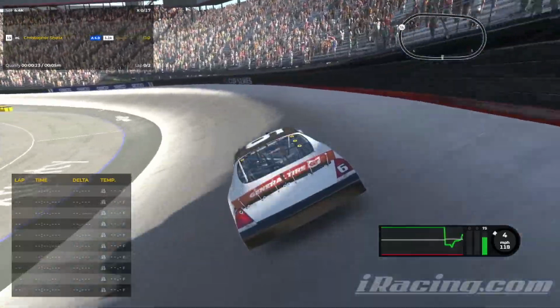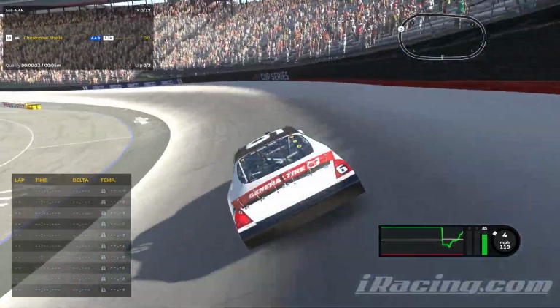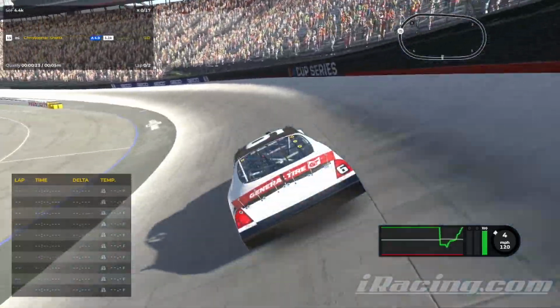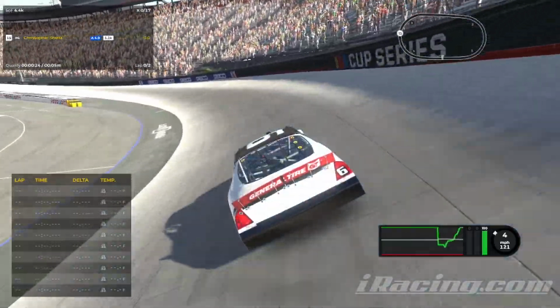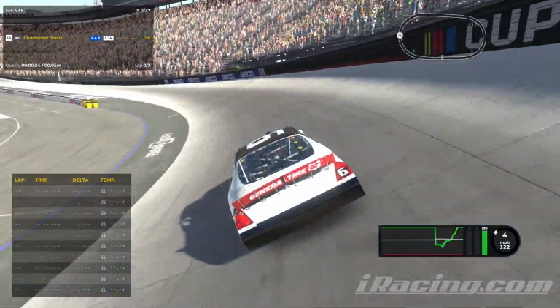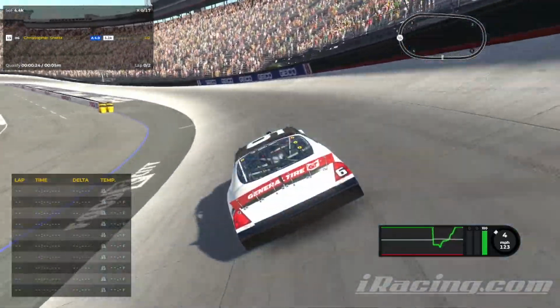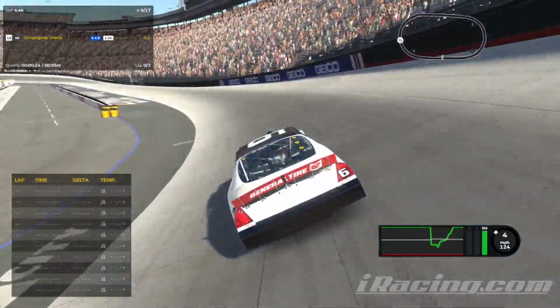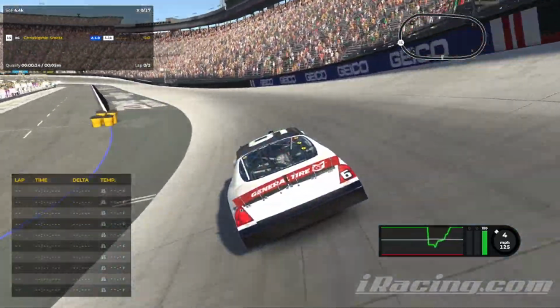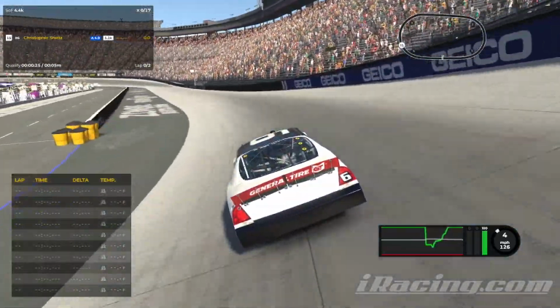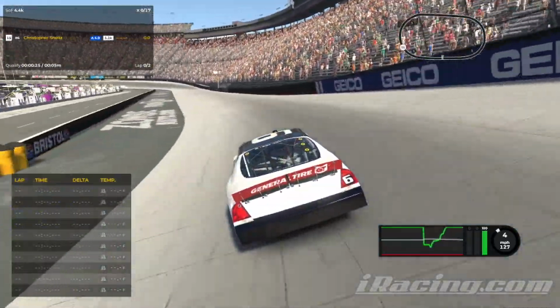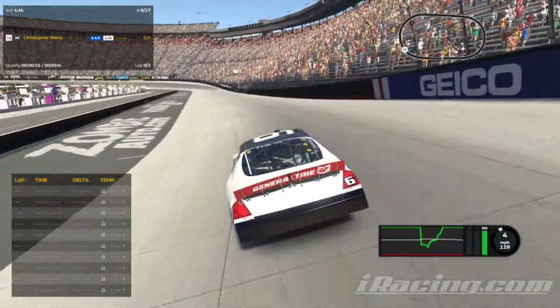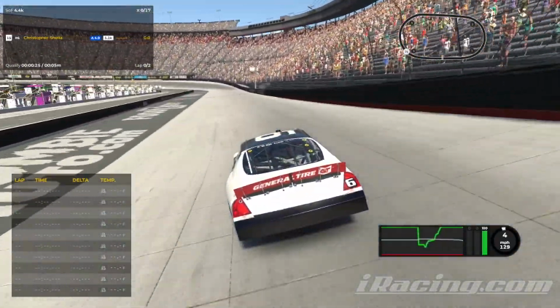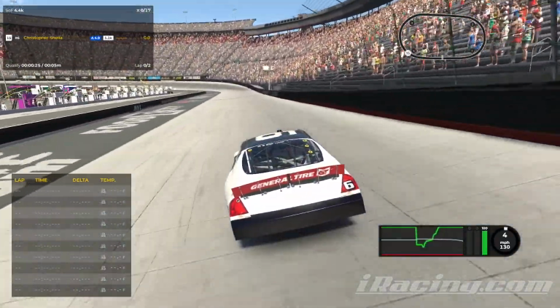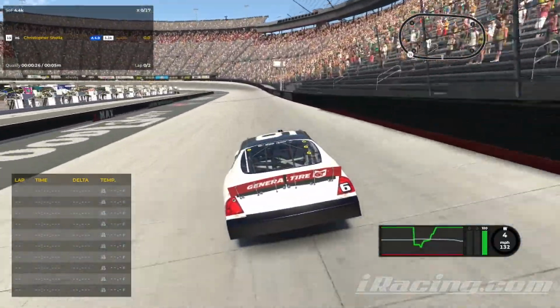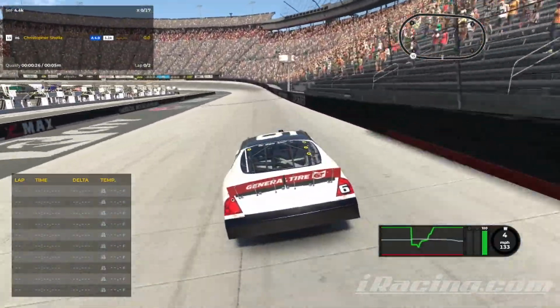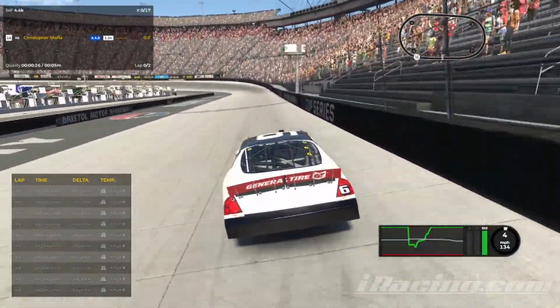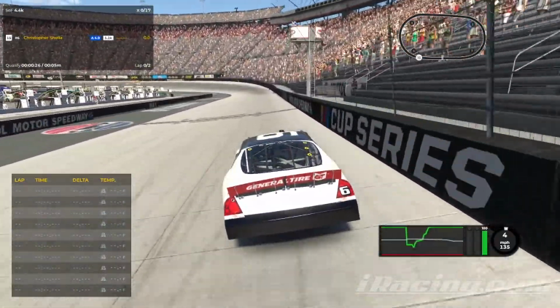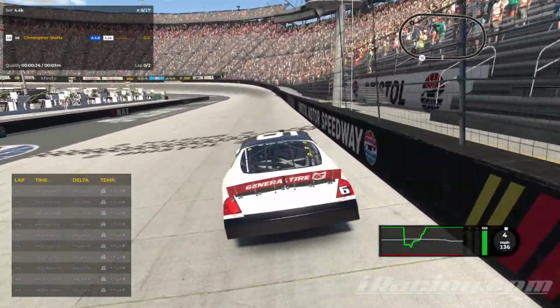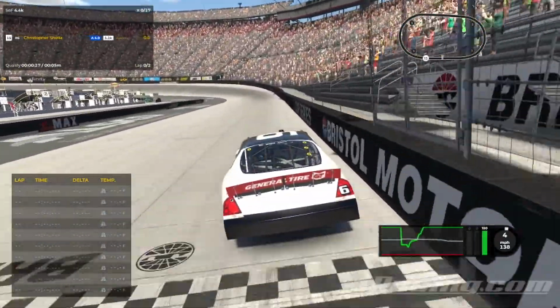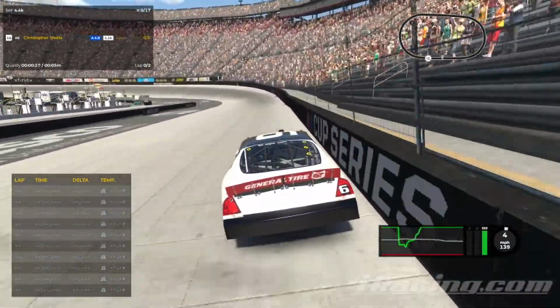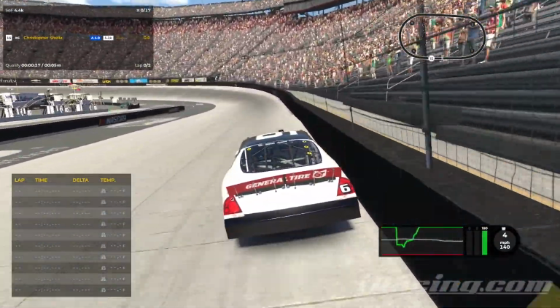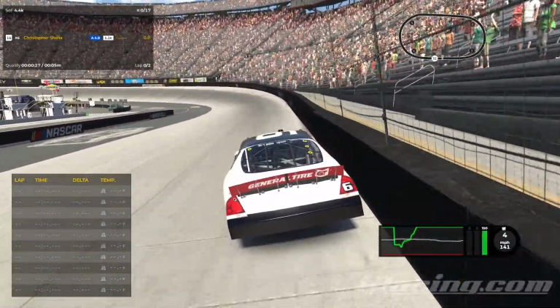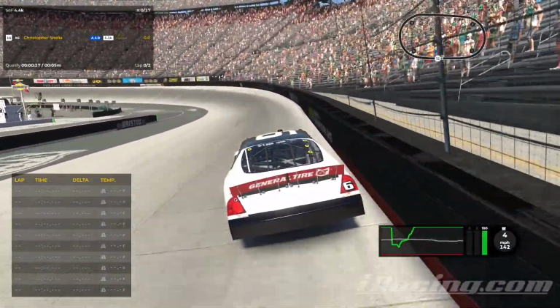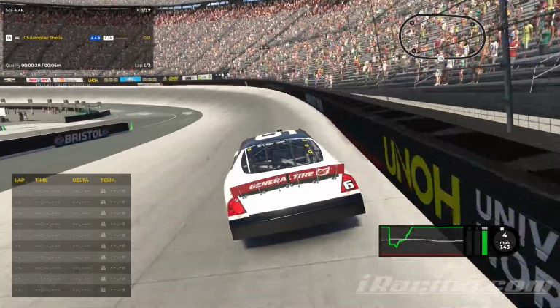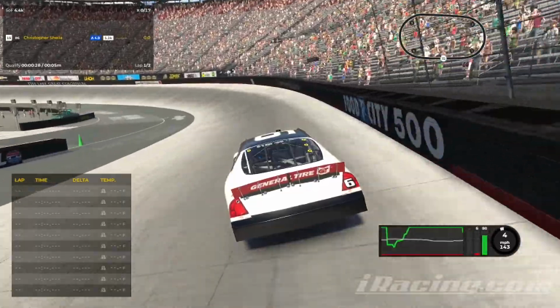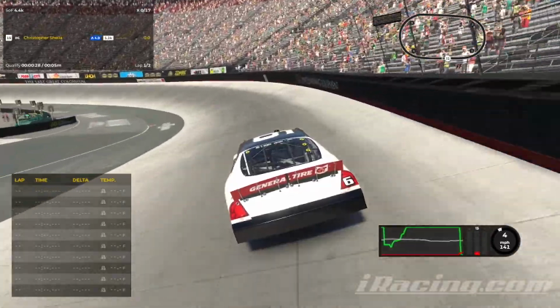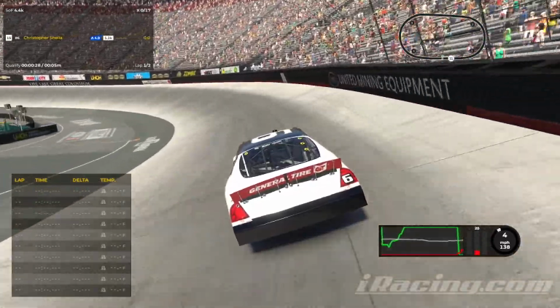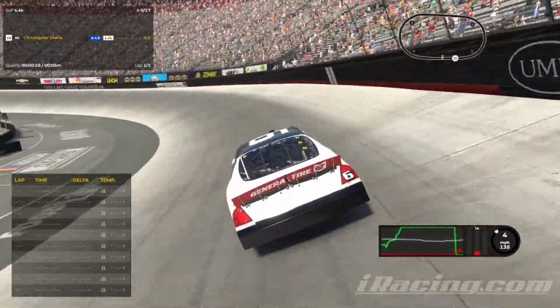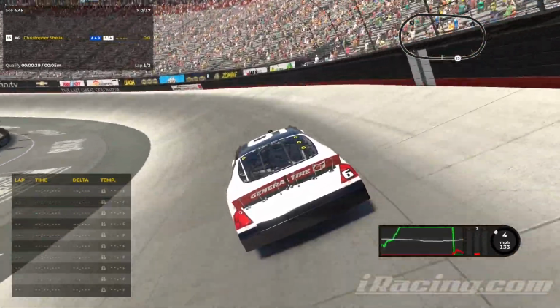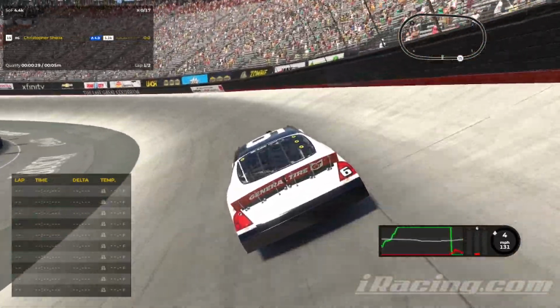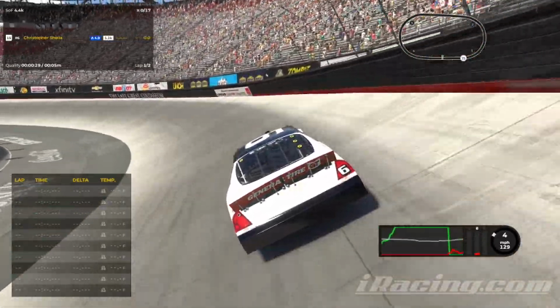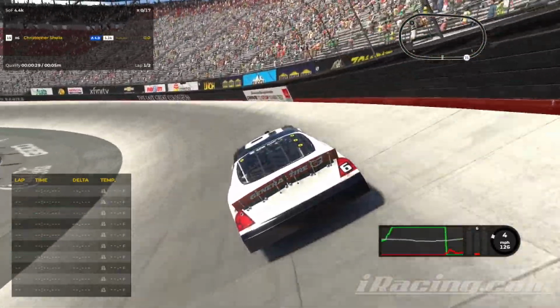All right, hey everyone, it's Chris Shelley back with more Iremason. This week we got ARCA Bristol. Here's a qualifying lap.